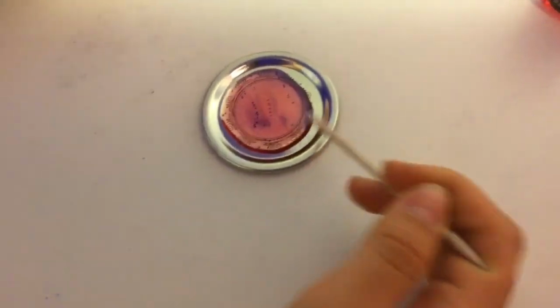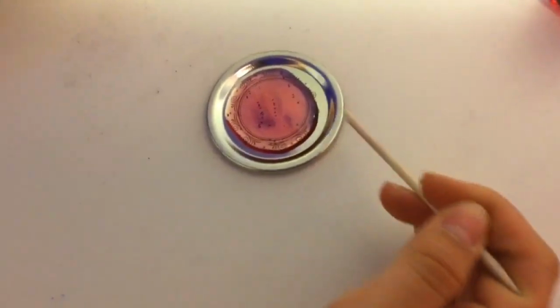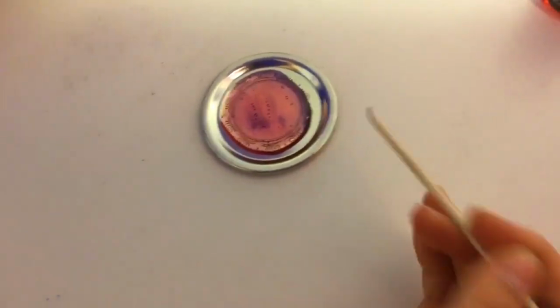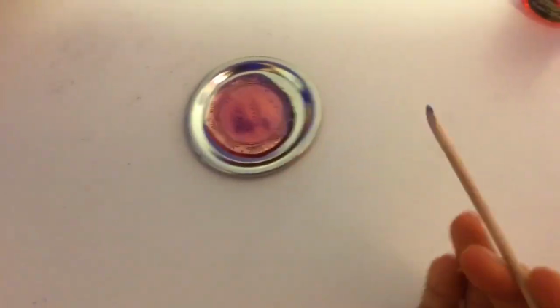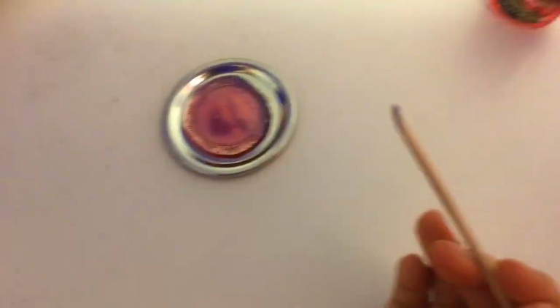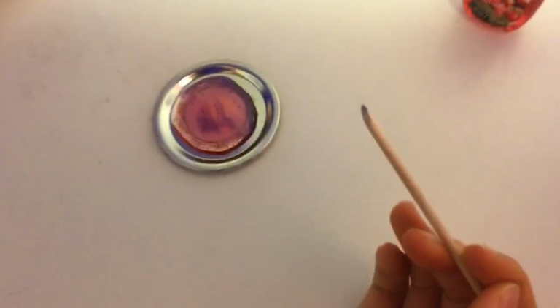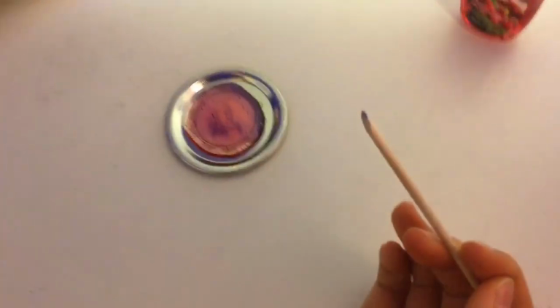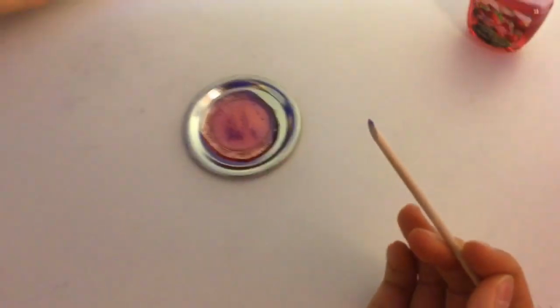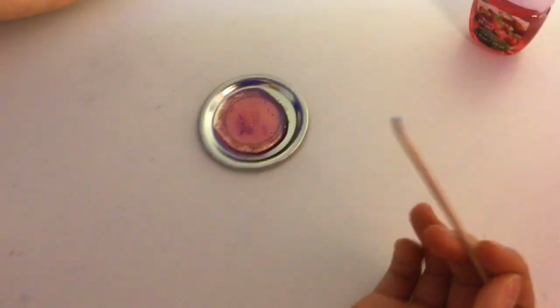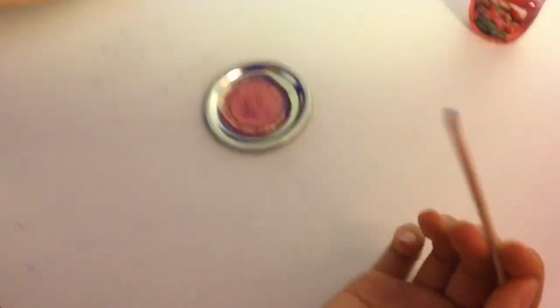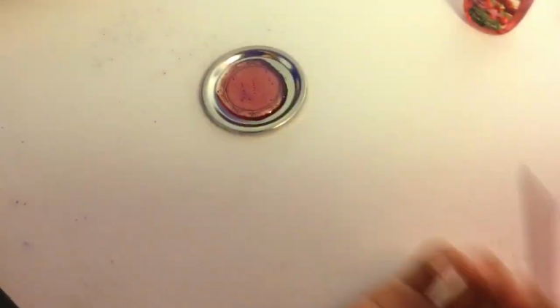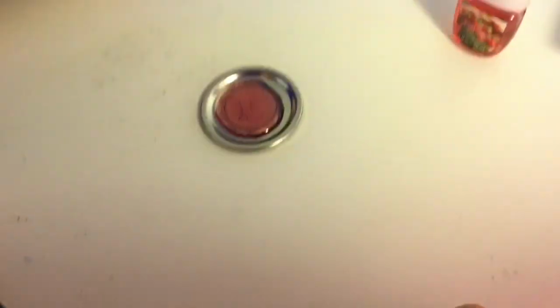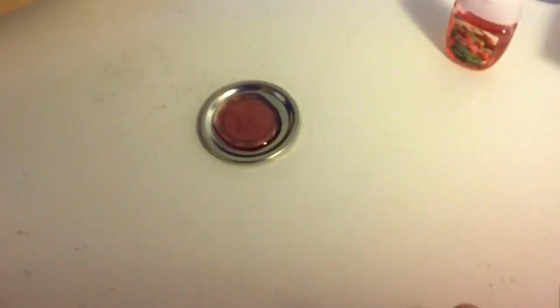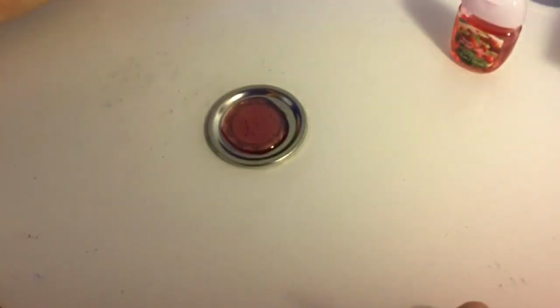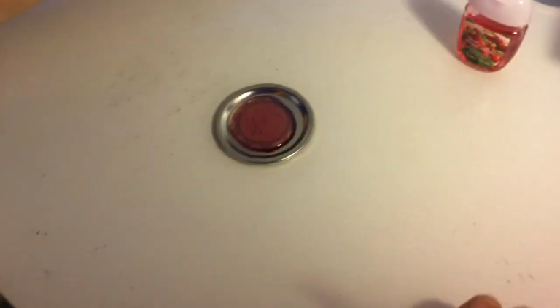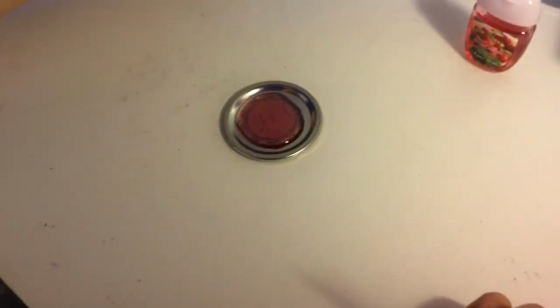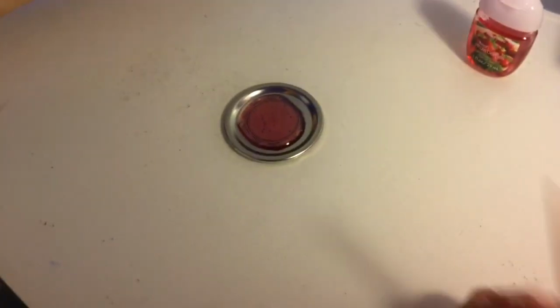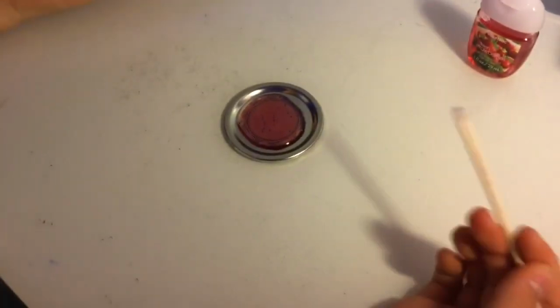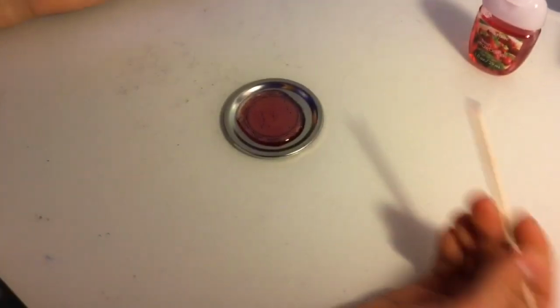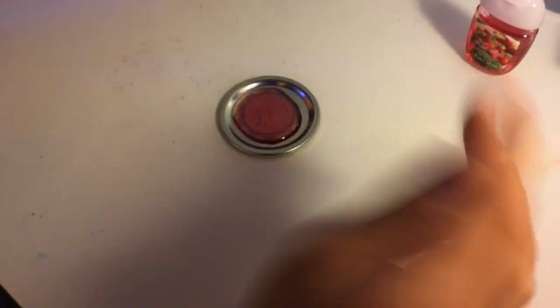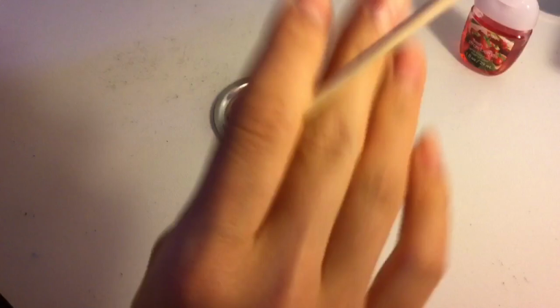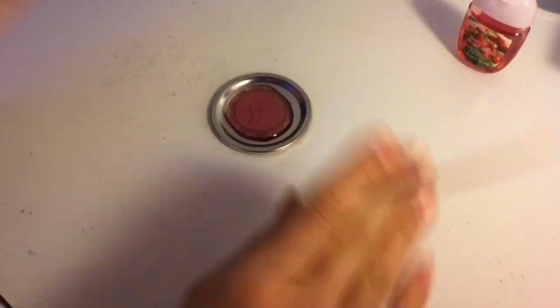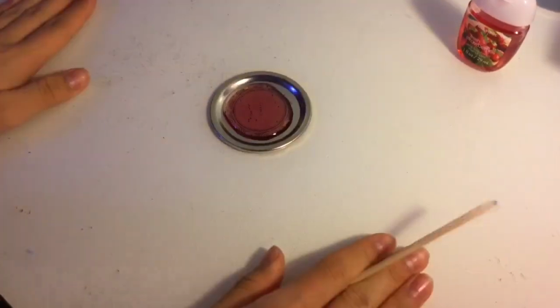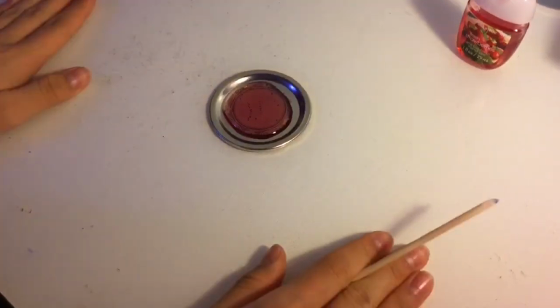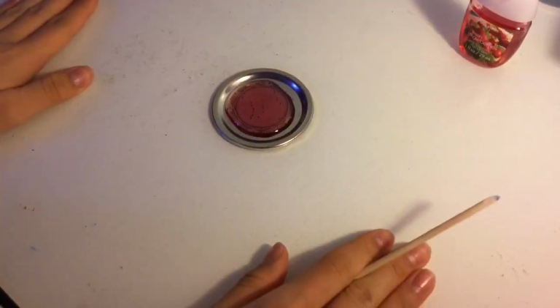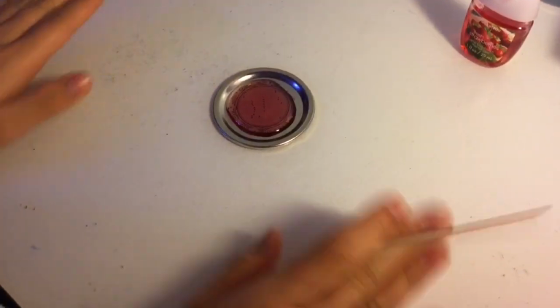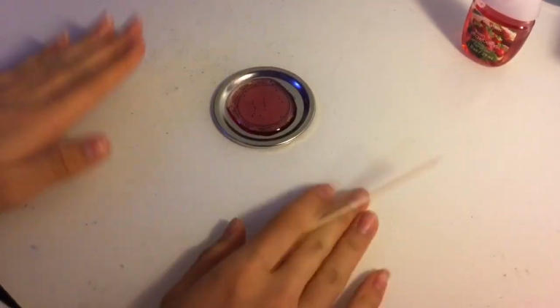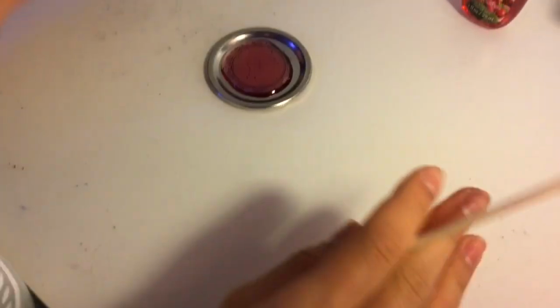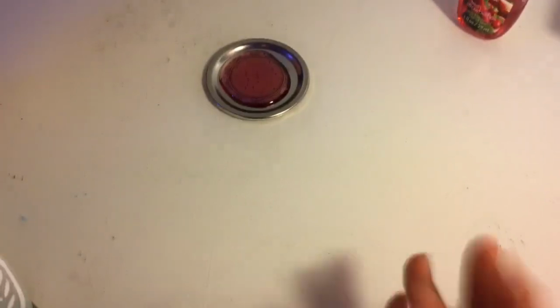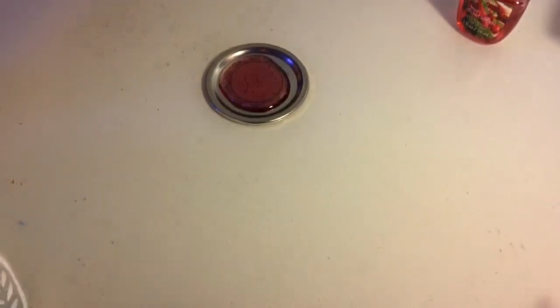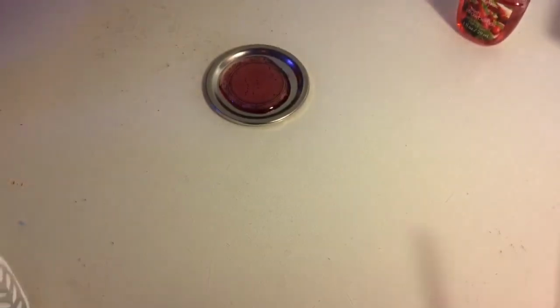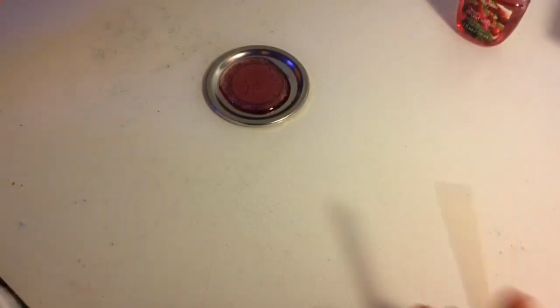Now apparently you're just supposed to mix it. I really don't know how long you're supposed to mix it for, or if it's supposed to change. This is just an experiment, so yeah.